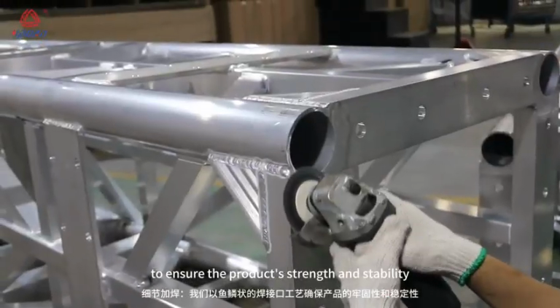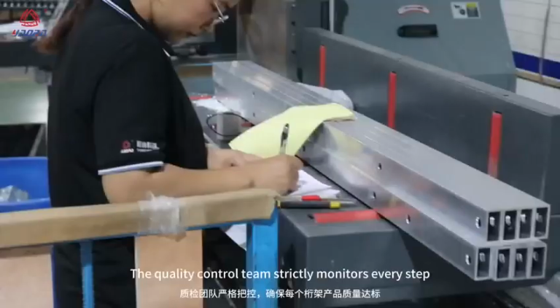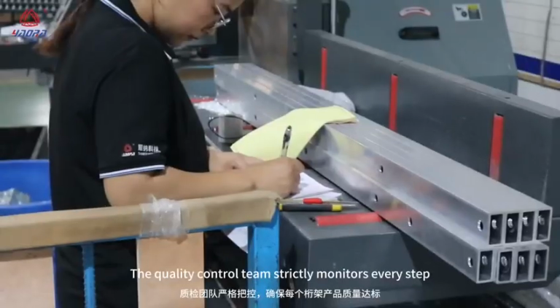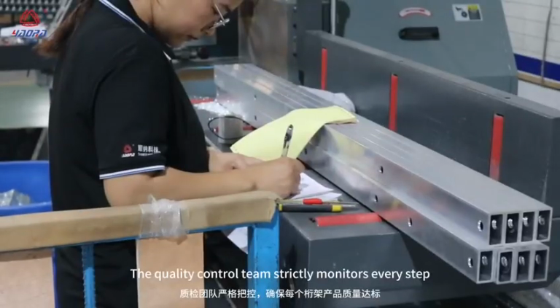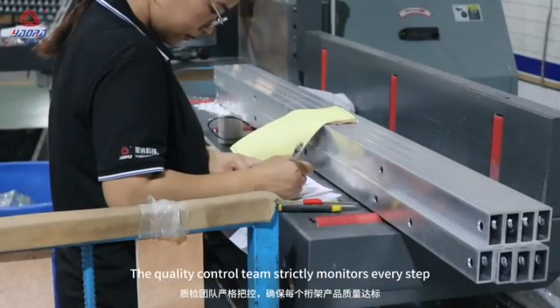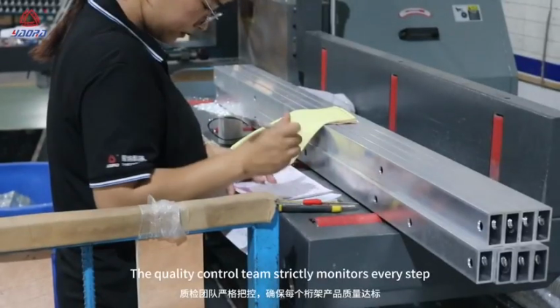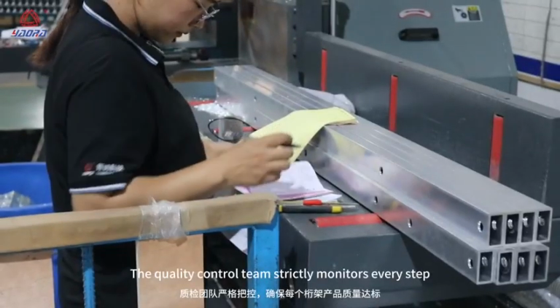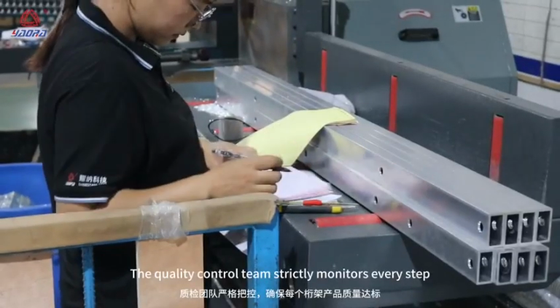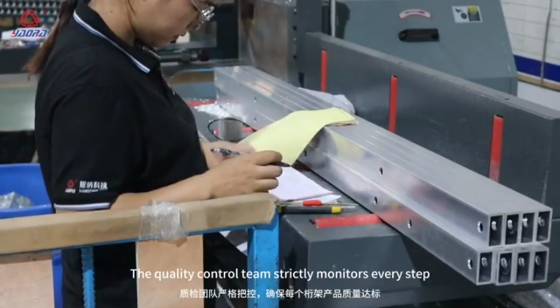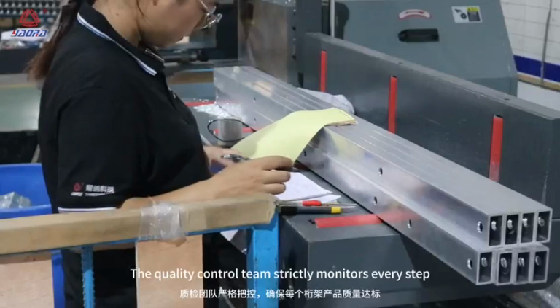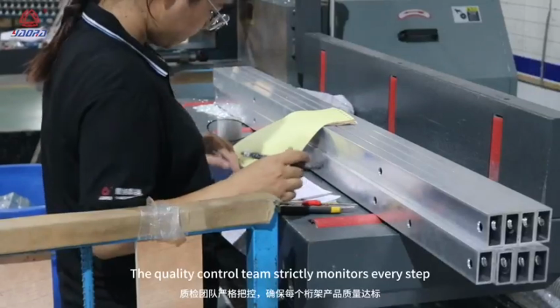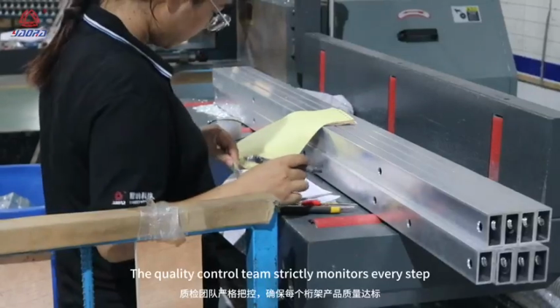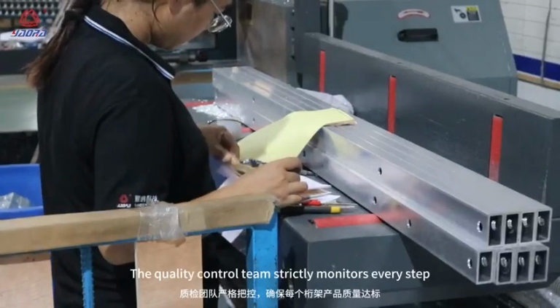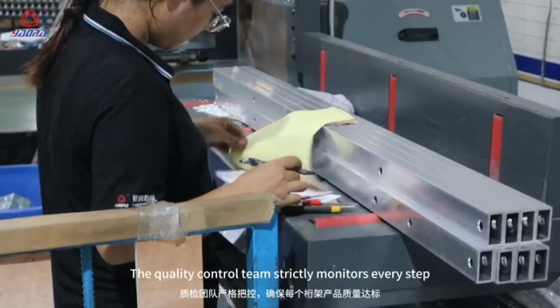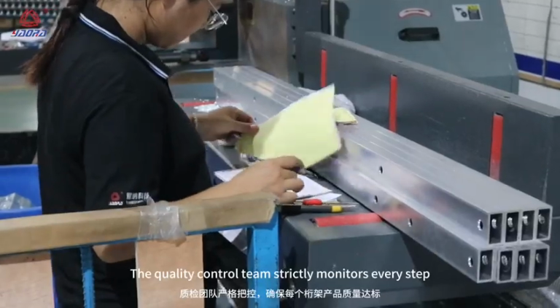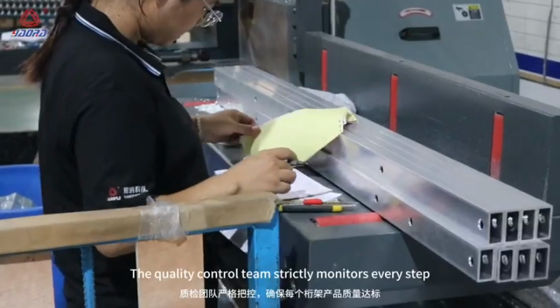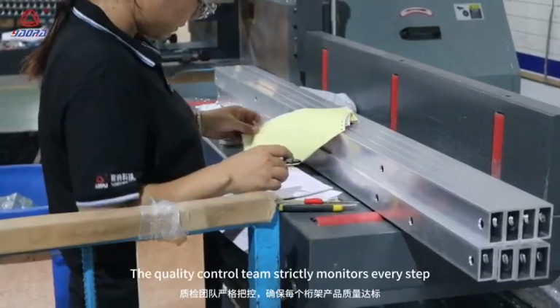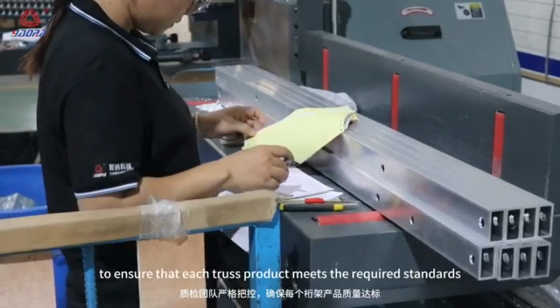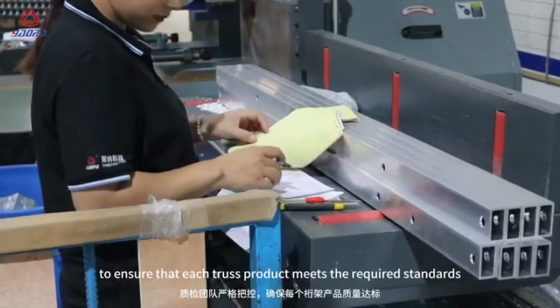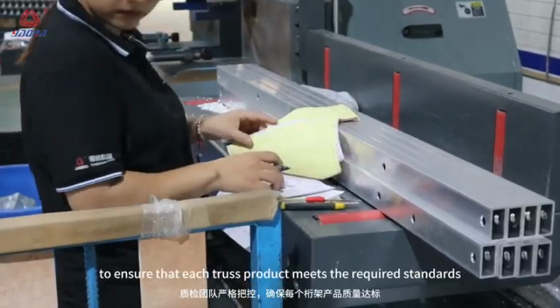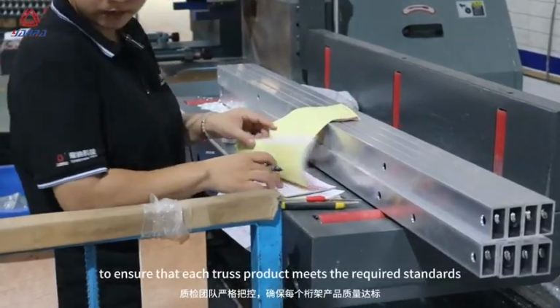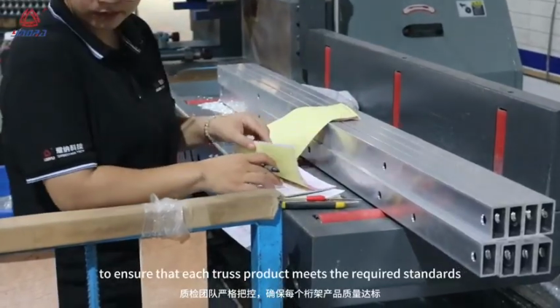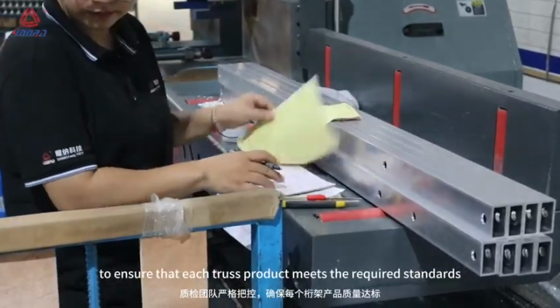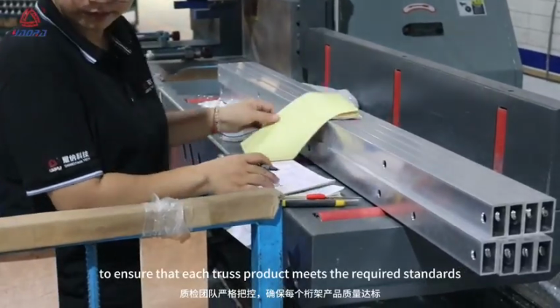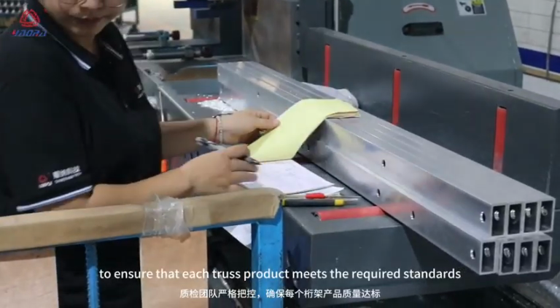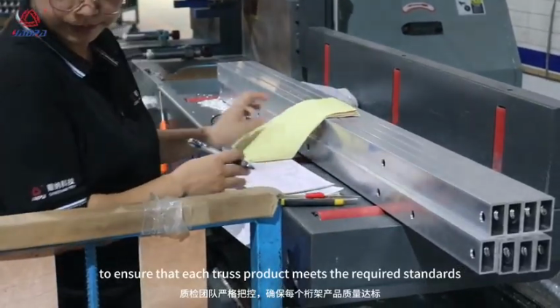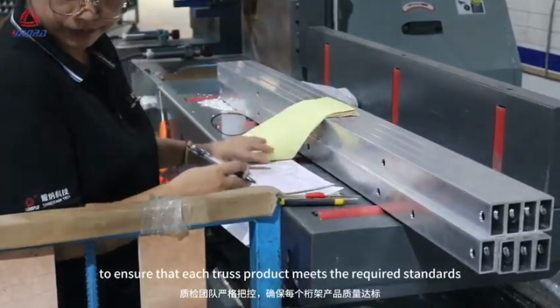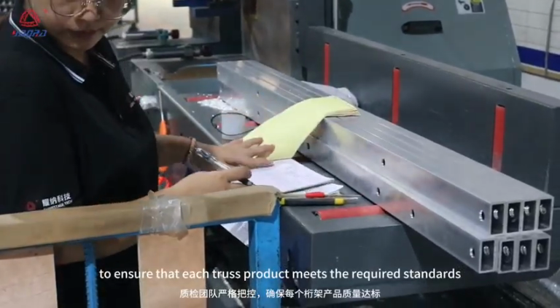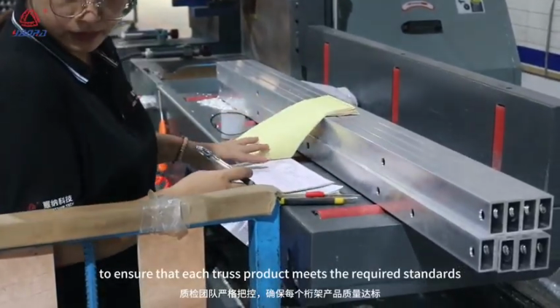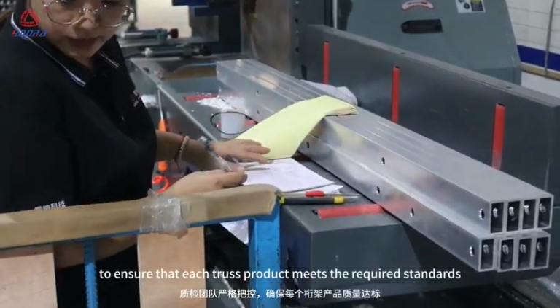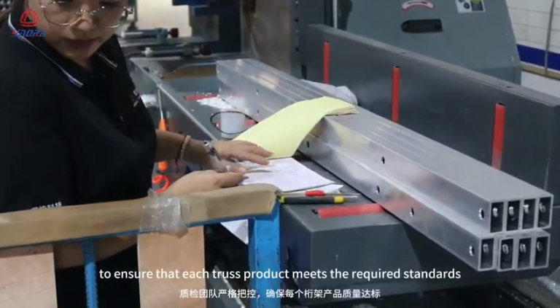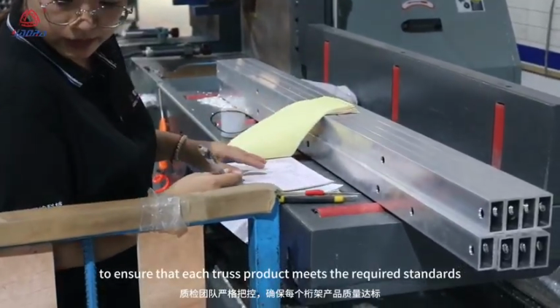The quality control team strictly monitors every step to ensure that each truss product meets the required standards.